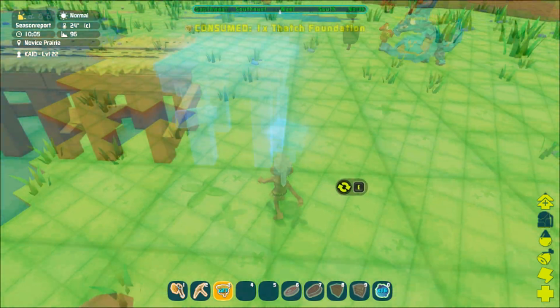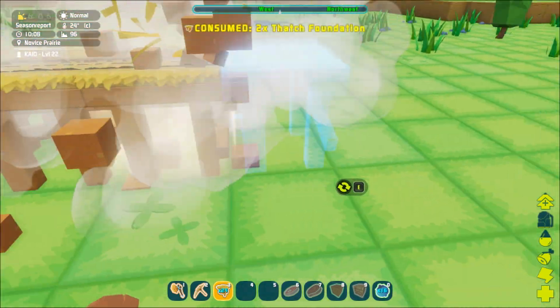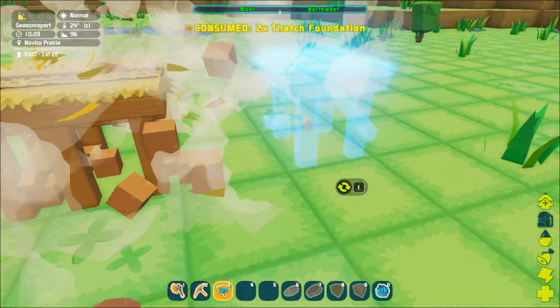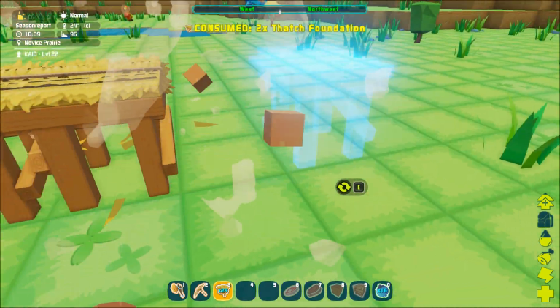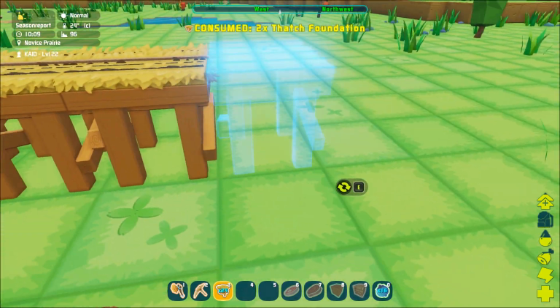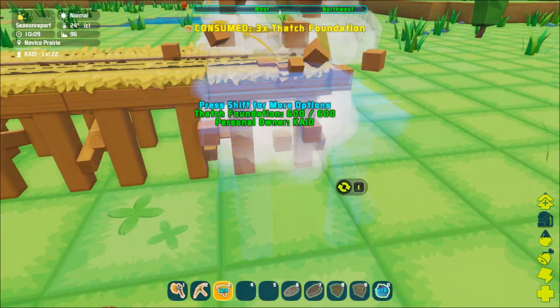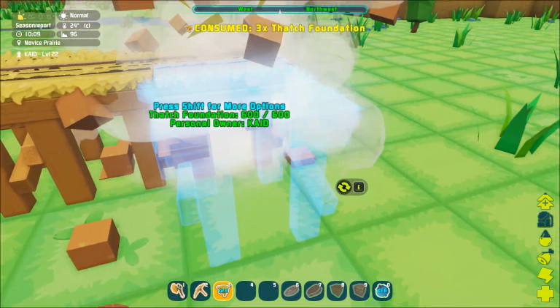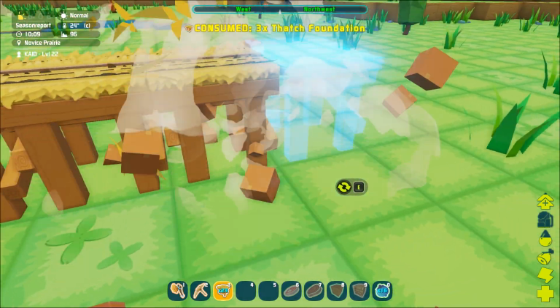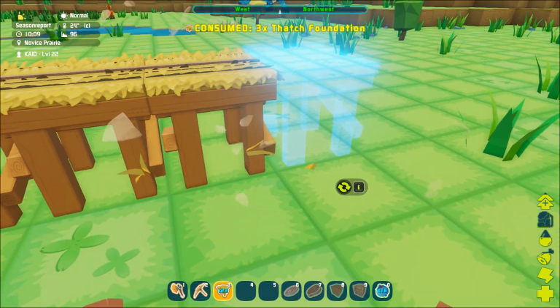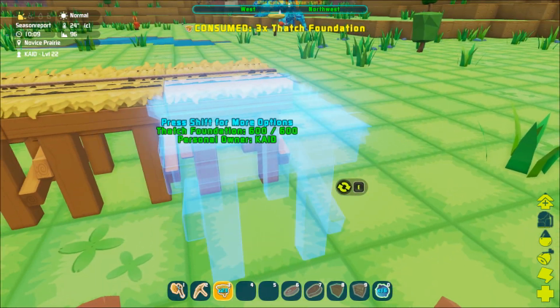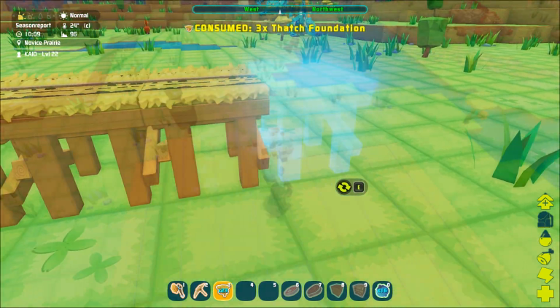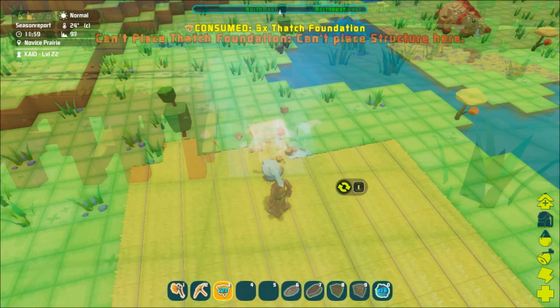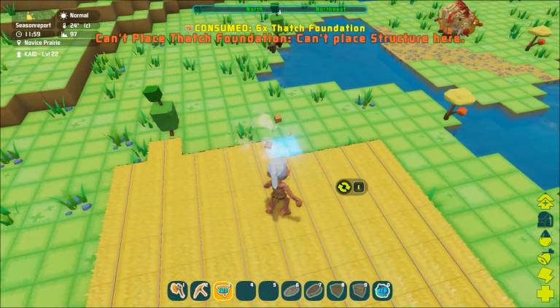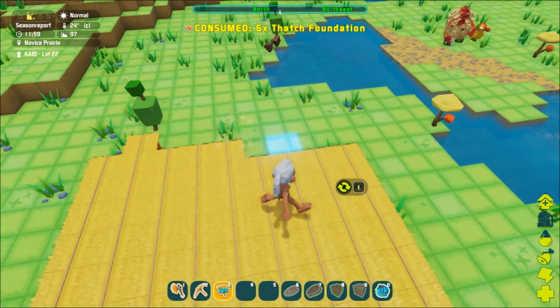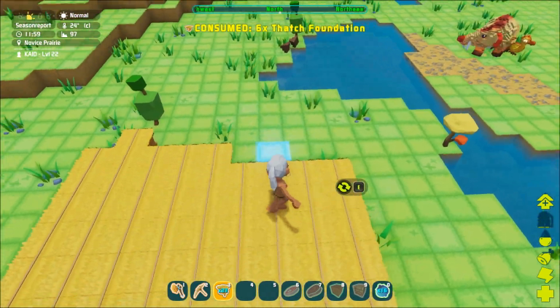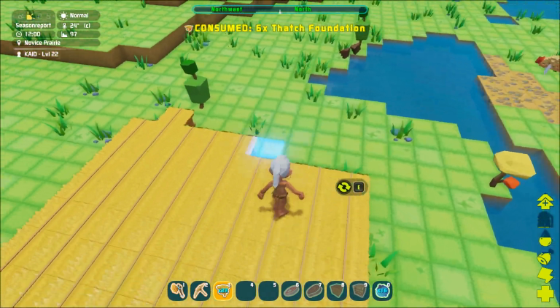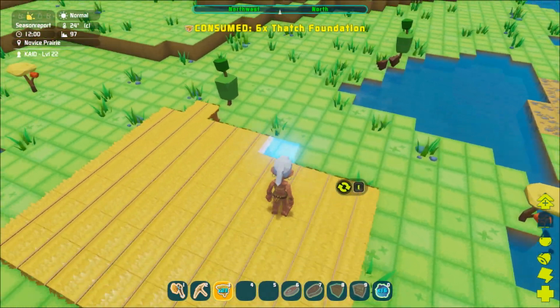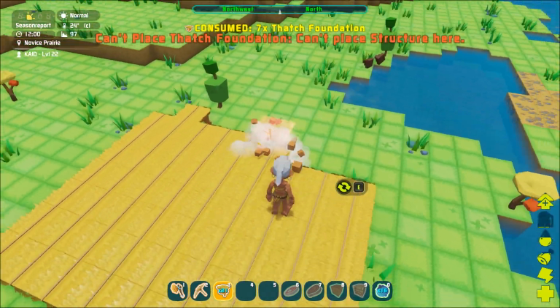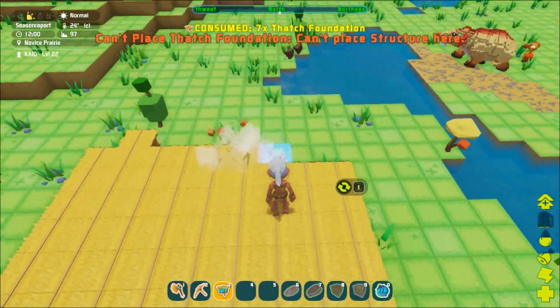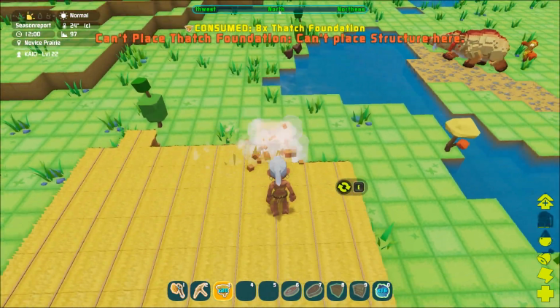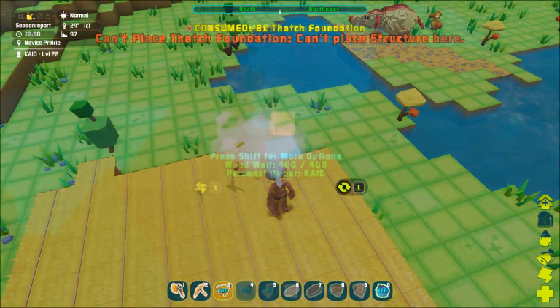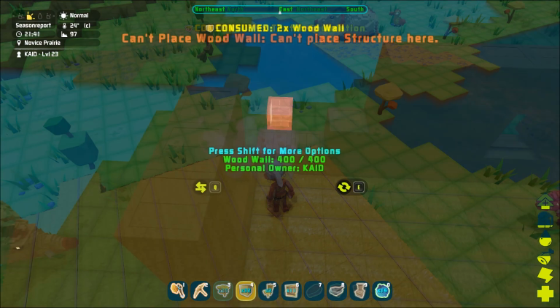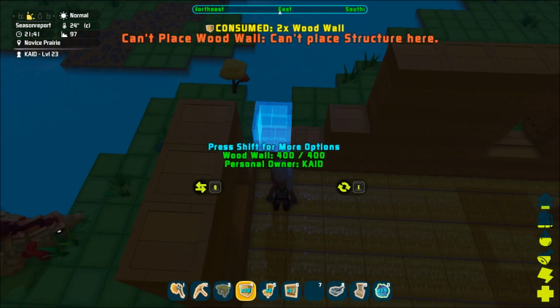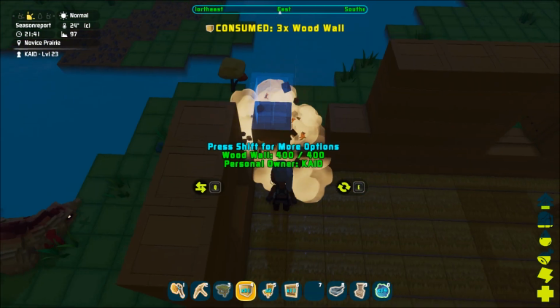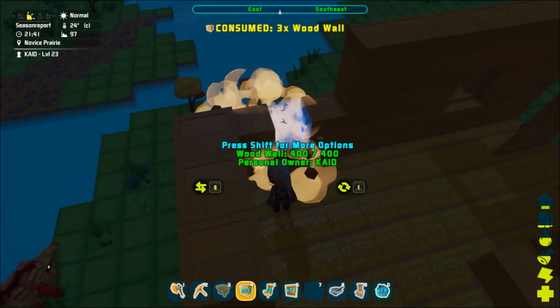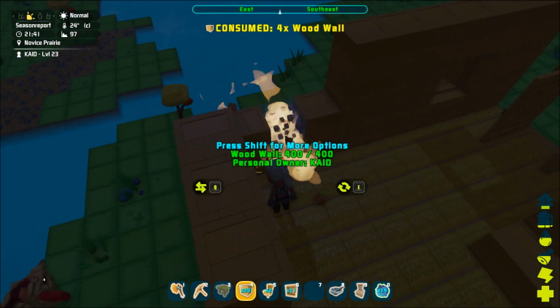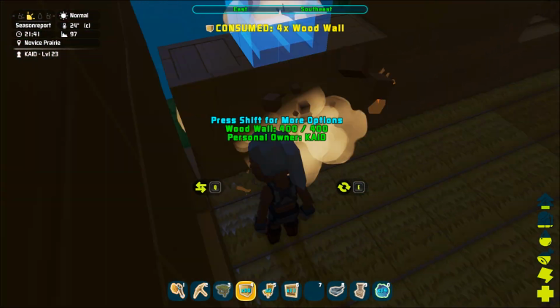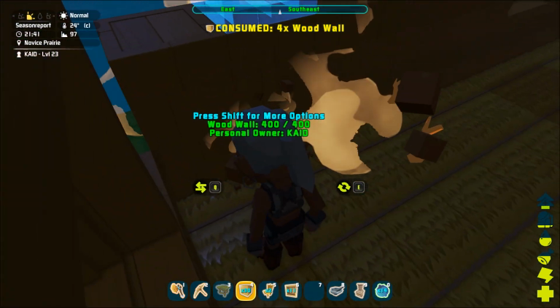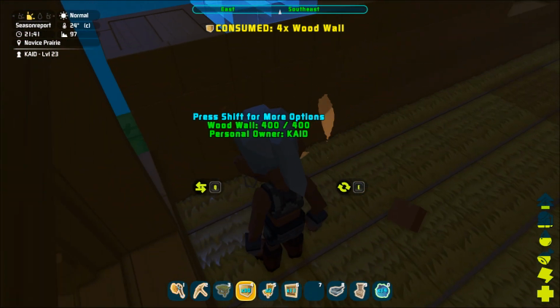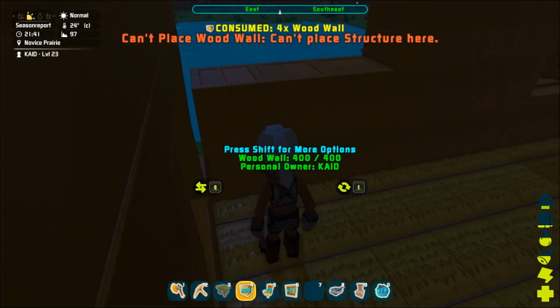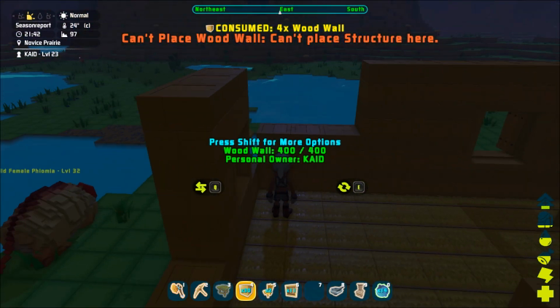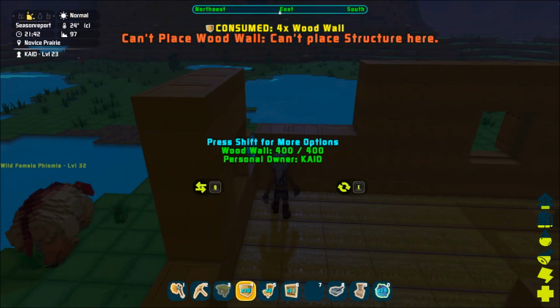As you continue to level up you will unlock more Ingram knowledge, allowing you to craft walls, doors, ceilings, and other home furnishings.